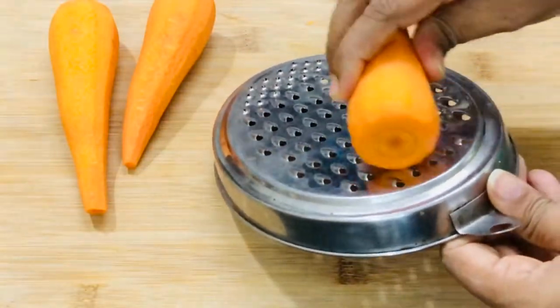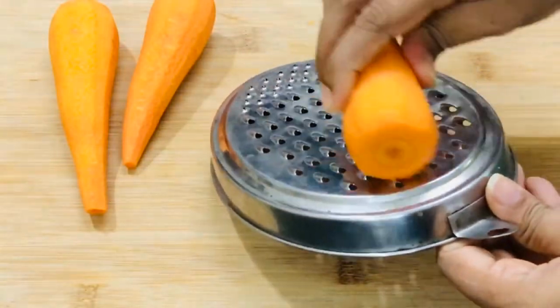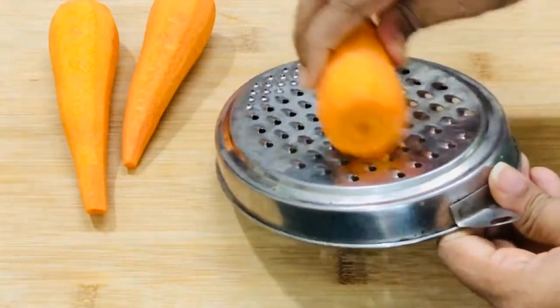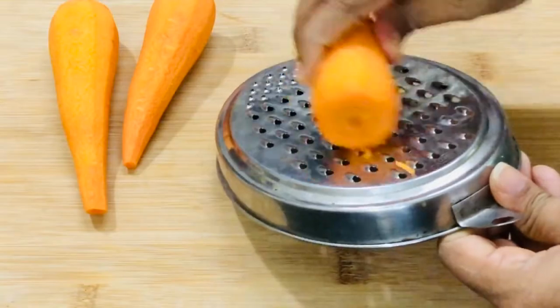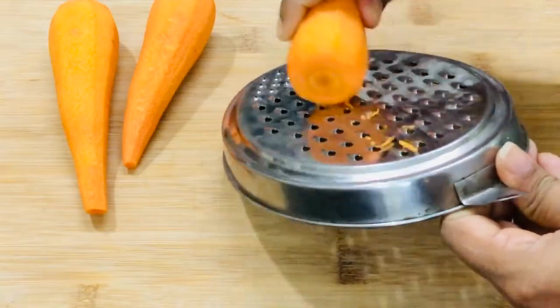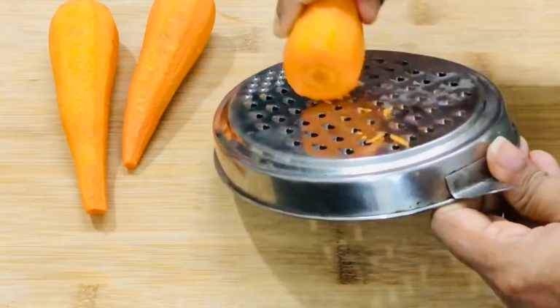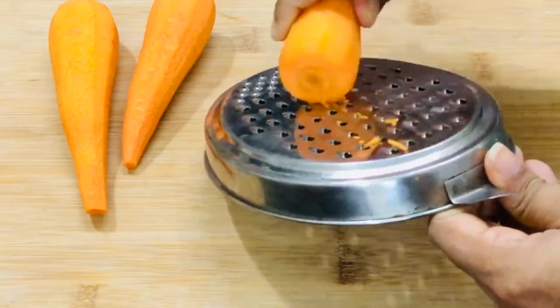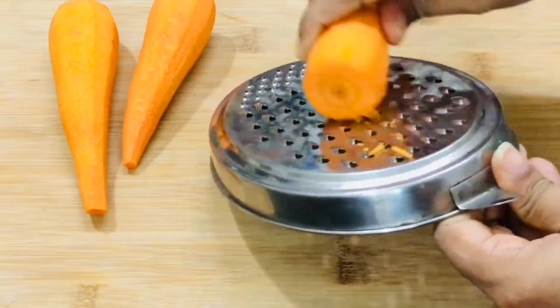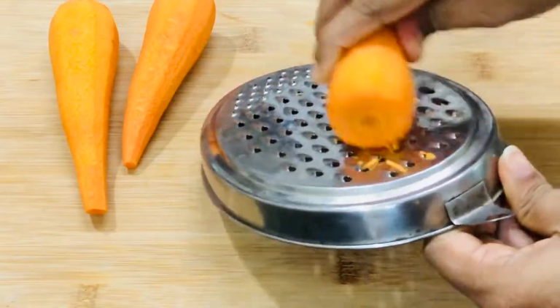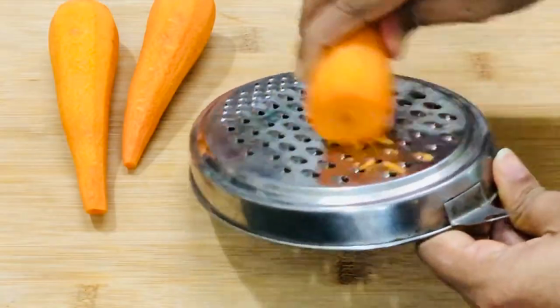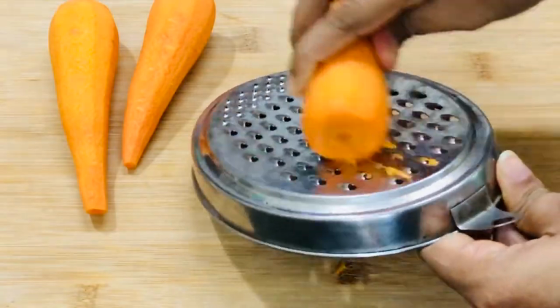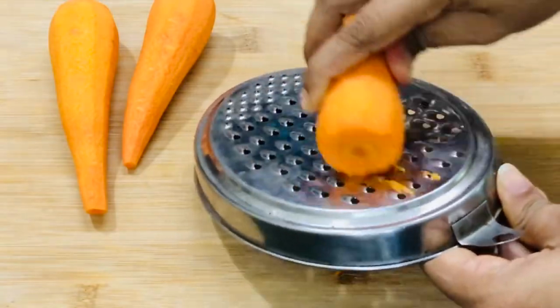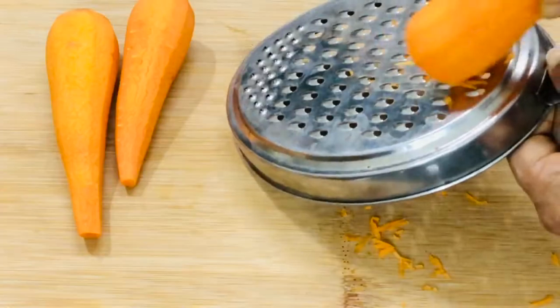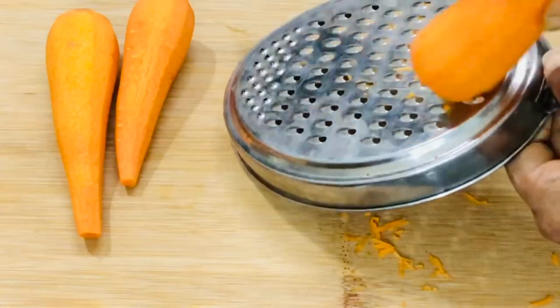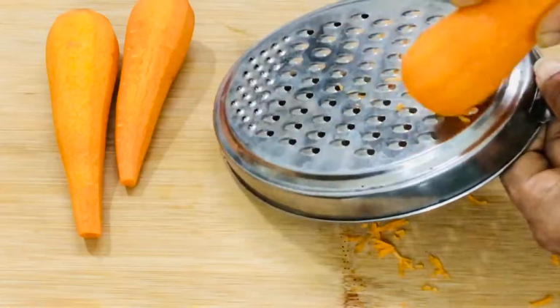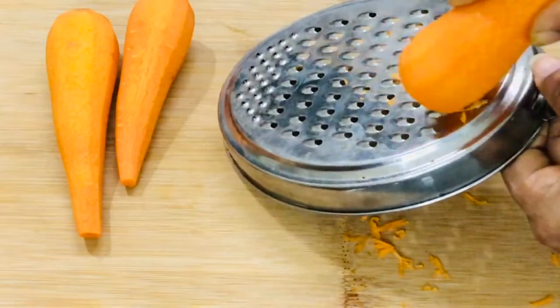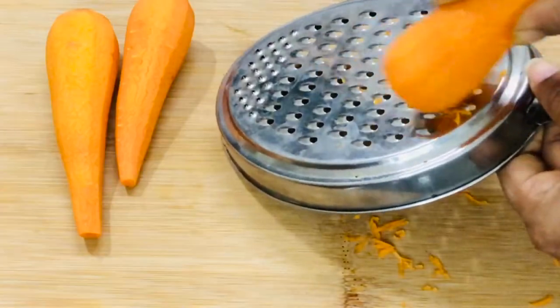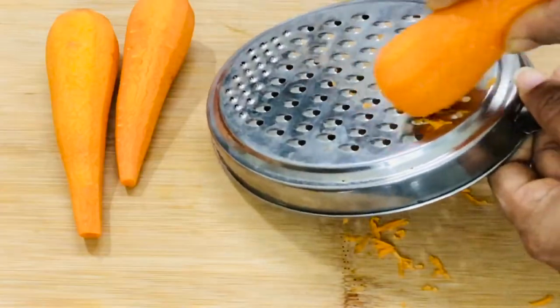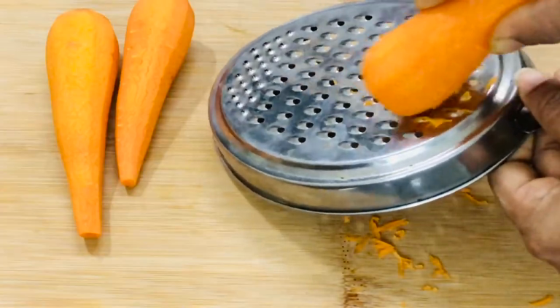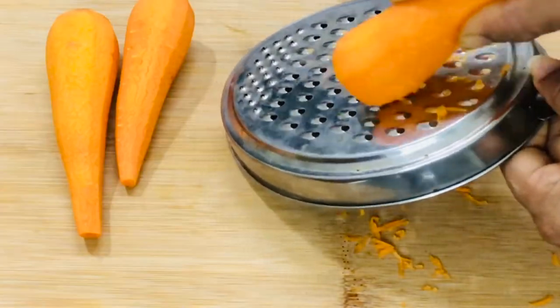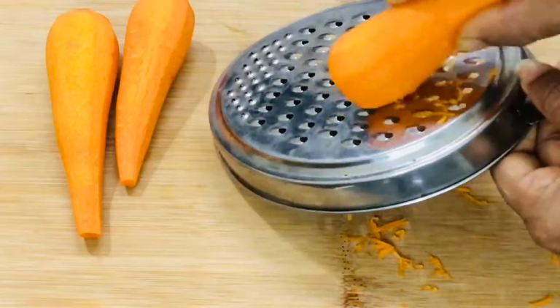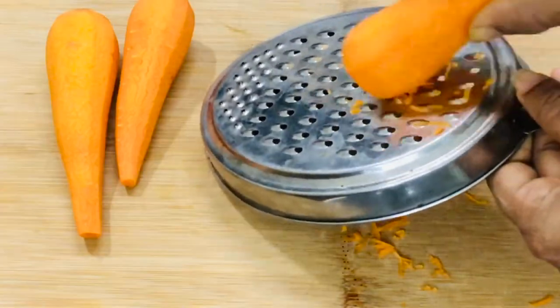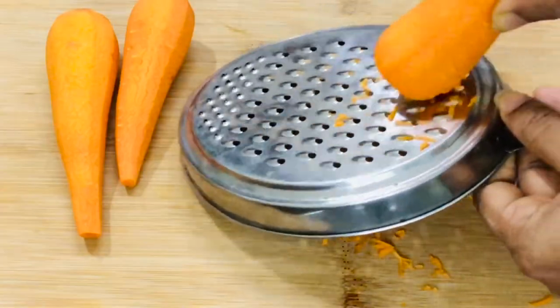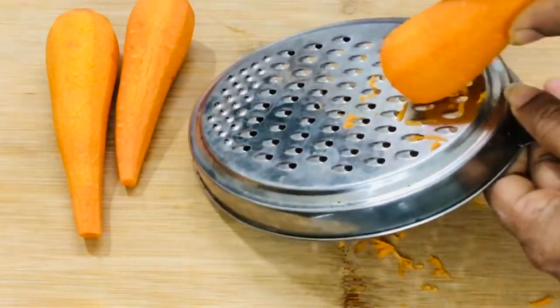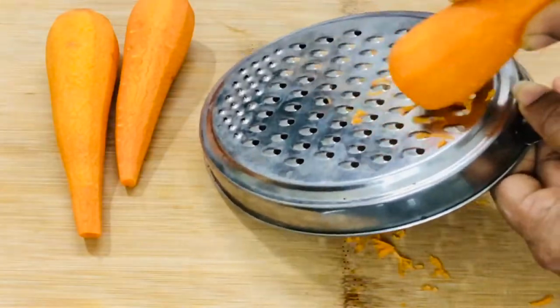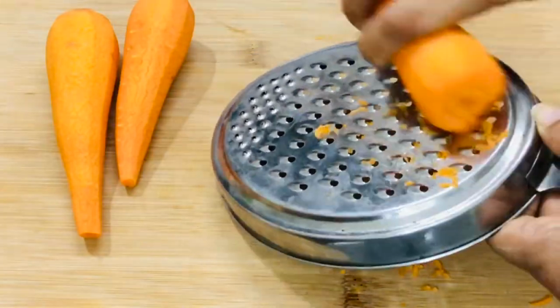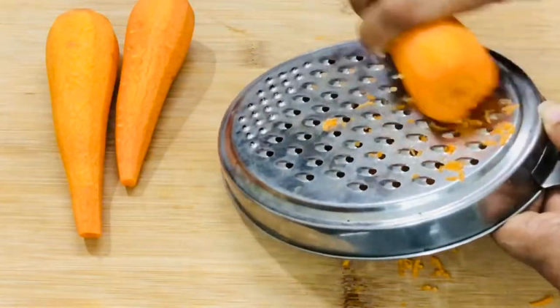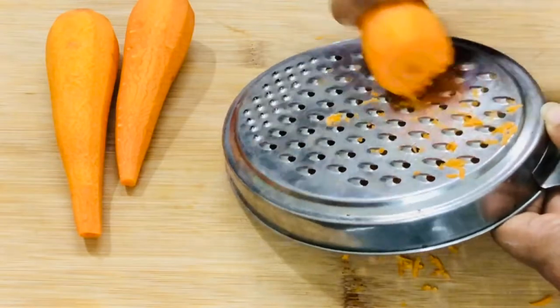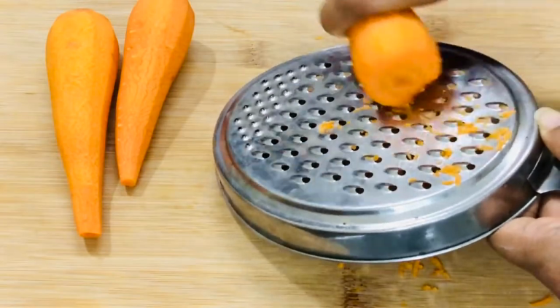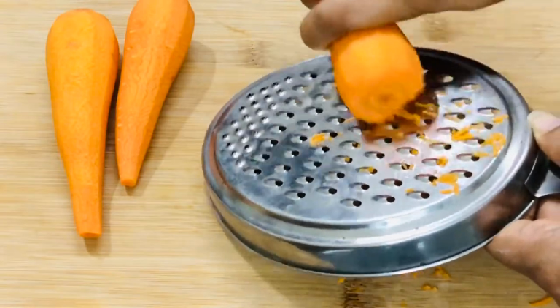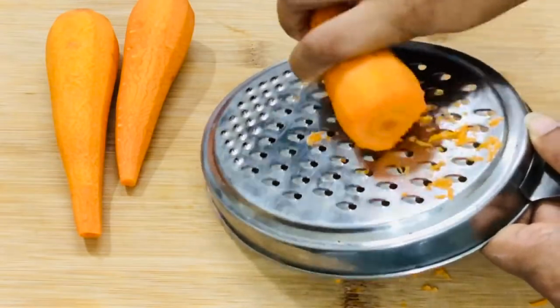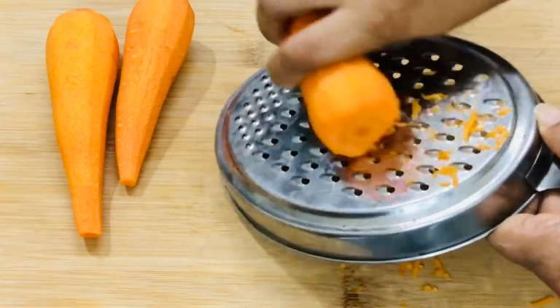We'll need three medium sized carrots. Grate them using a grater. We will need two cups of grated carrots.